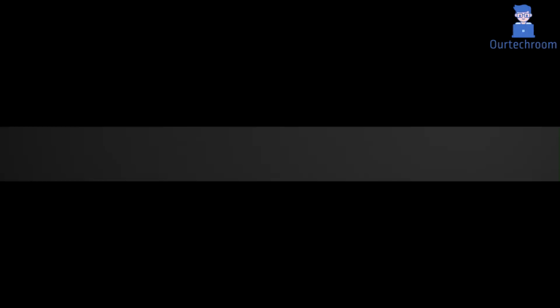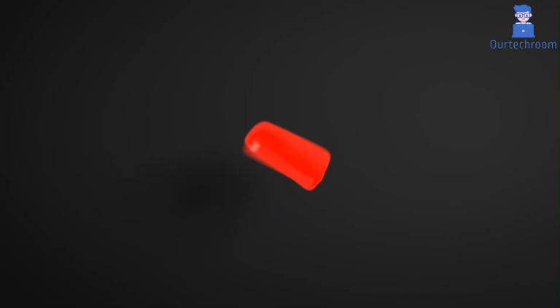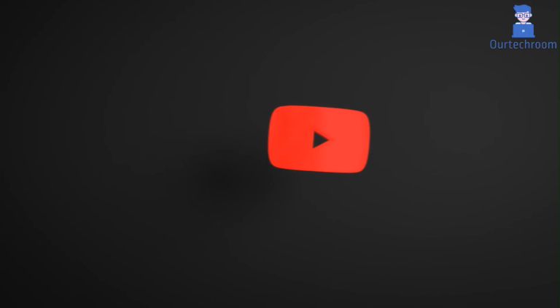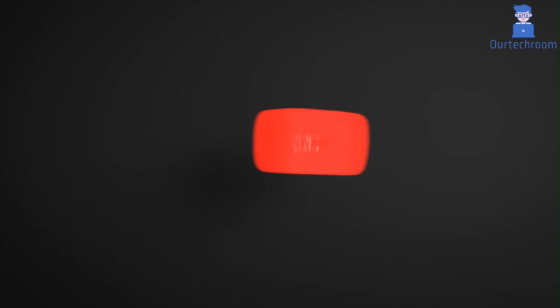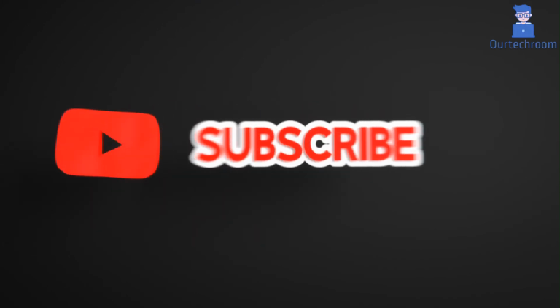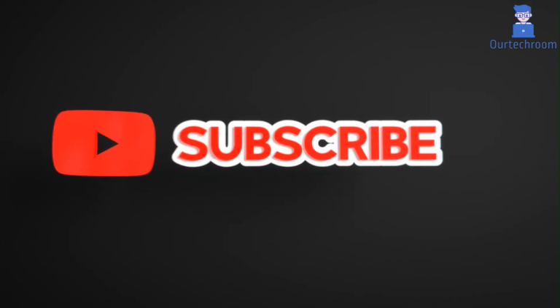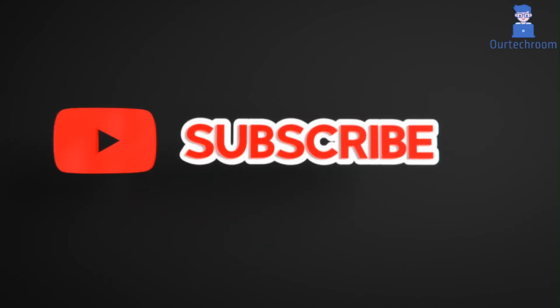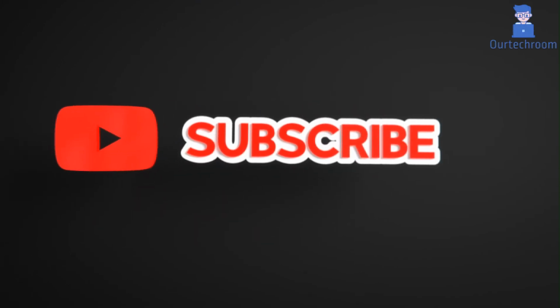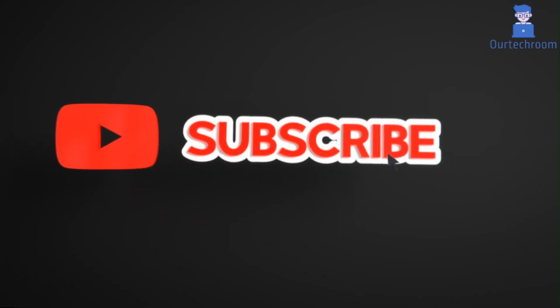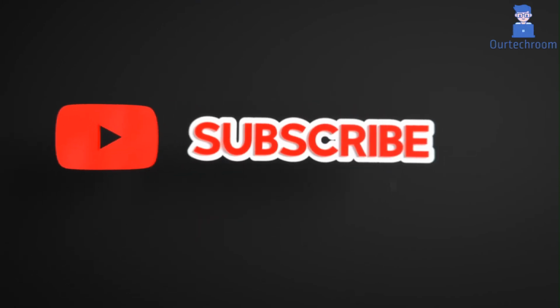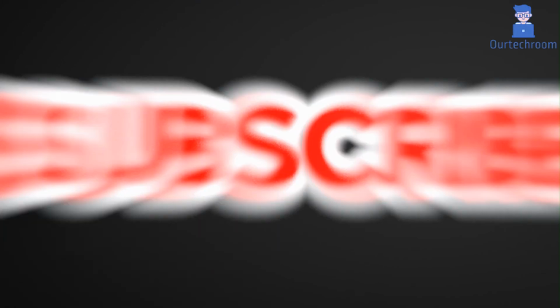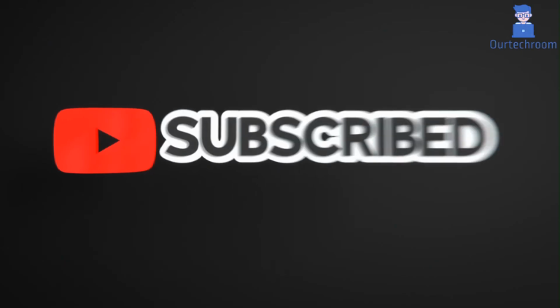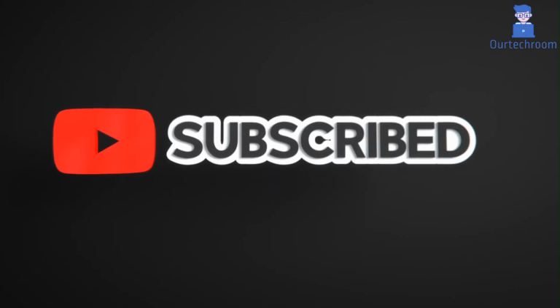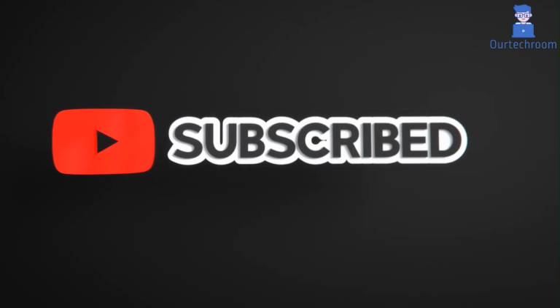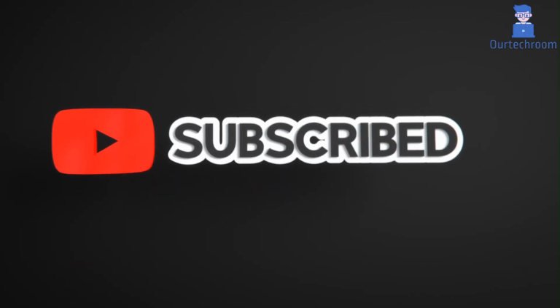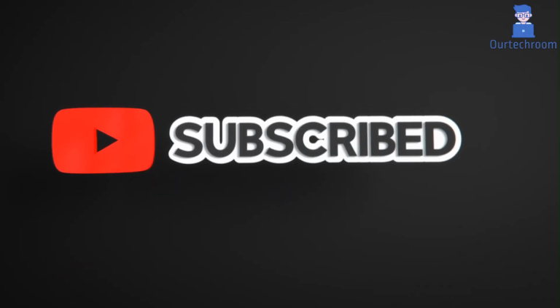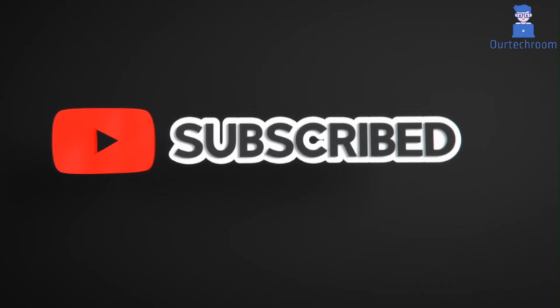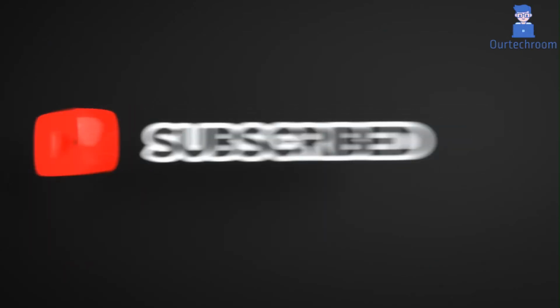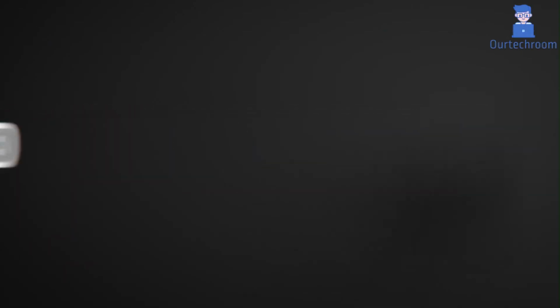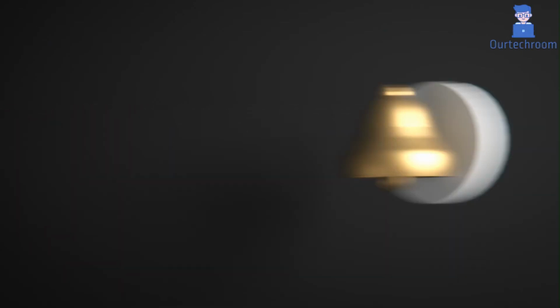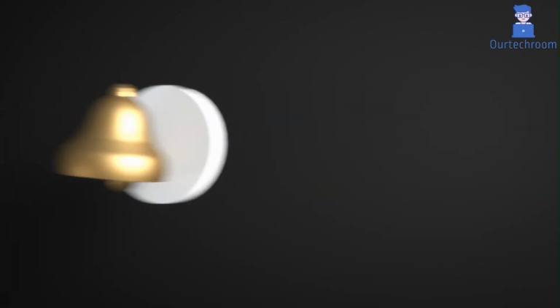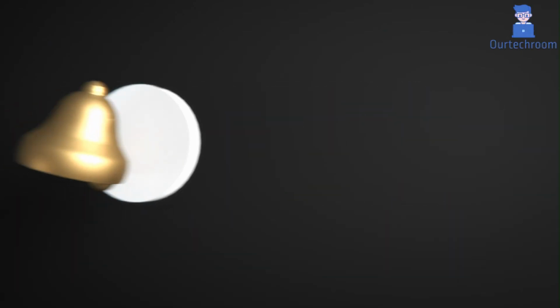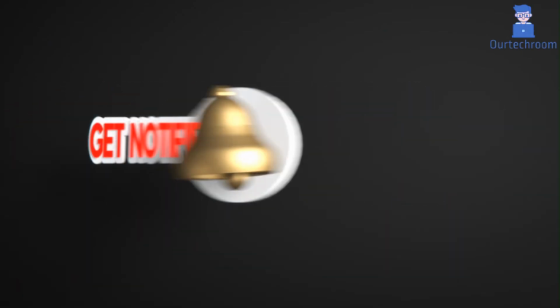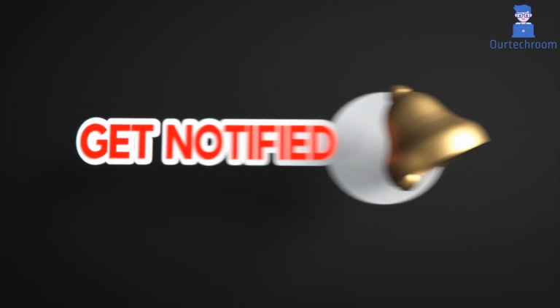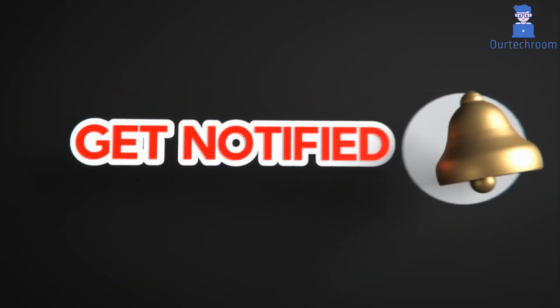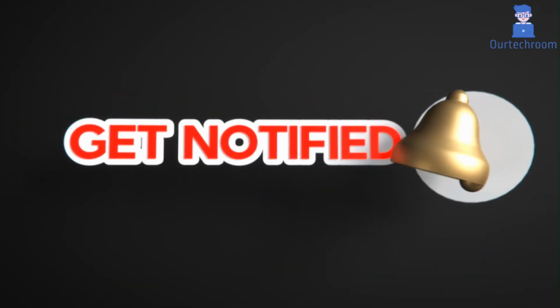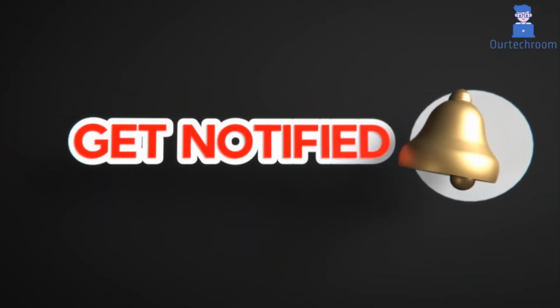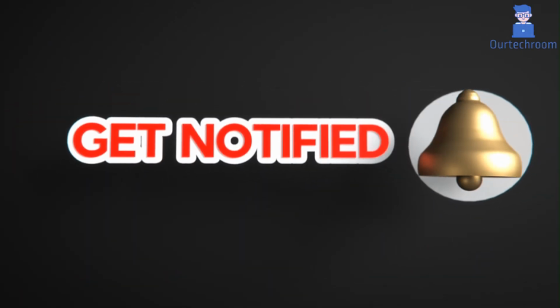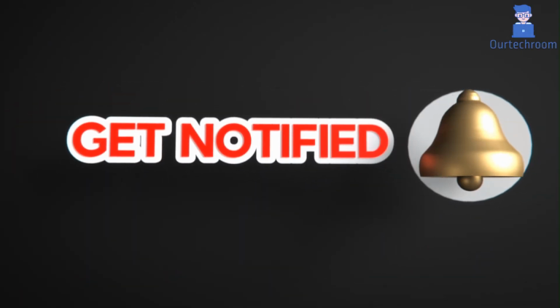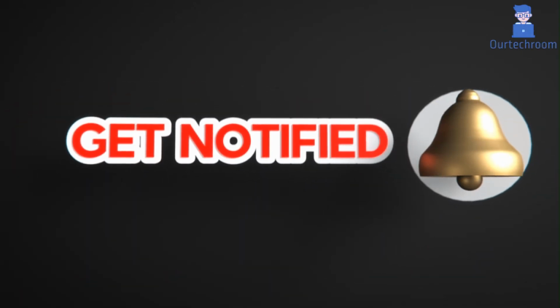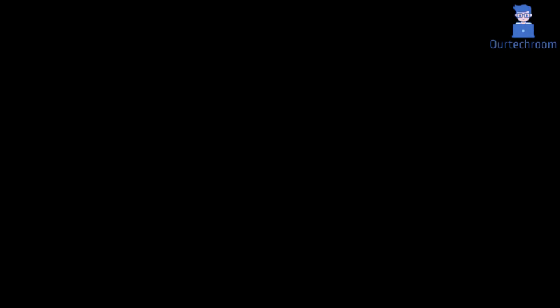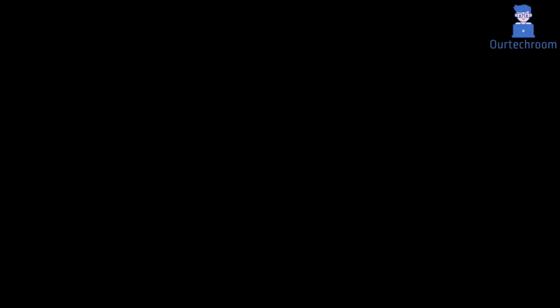That's all for today. If you like this video, please like, share, and subscribe to the channel. Also click the bell icon so that you will not miss any updates.